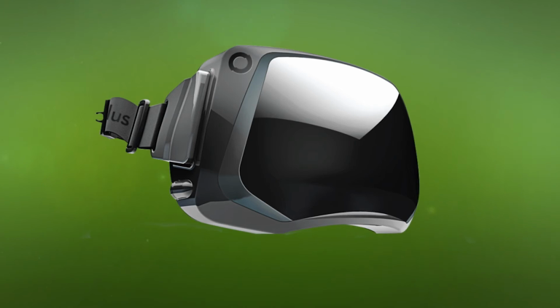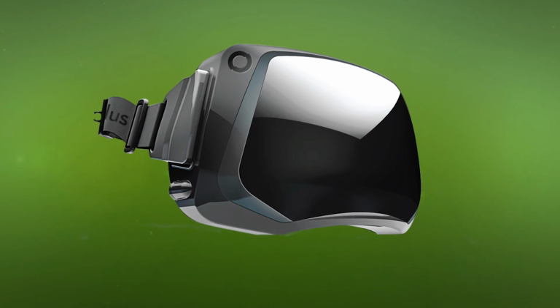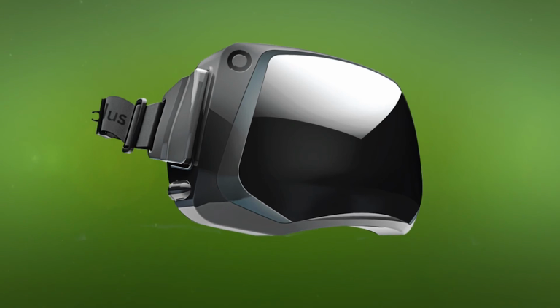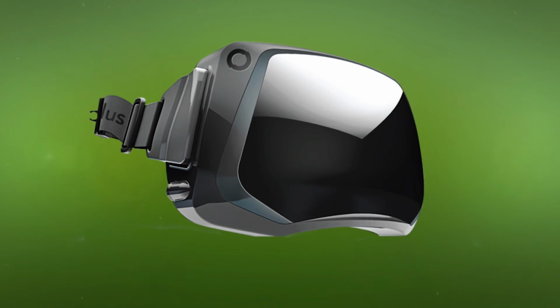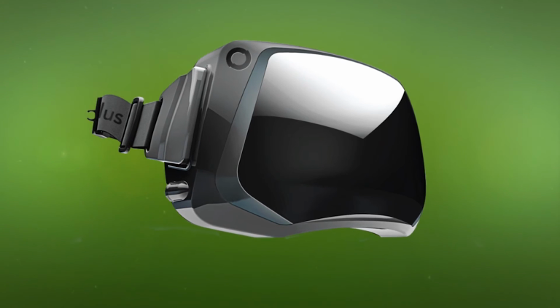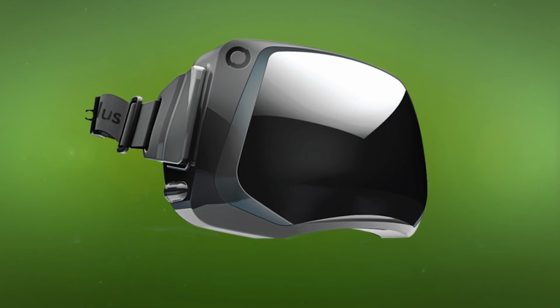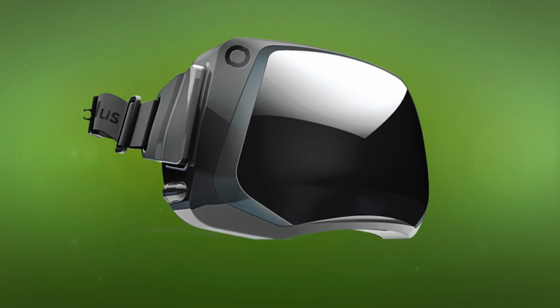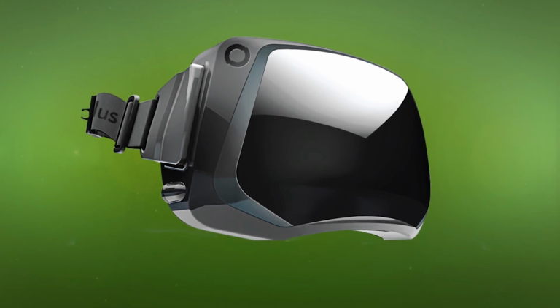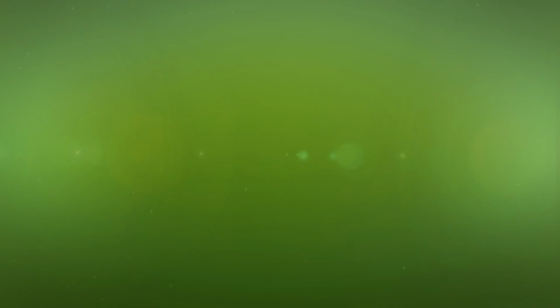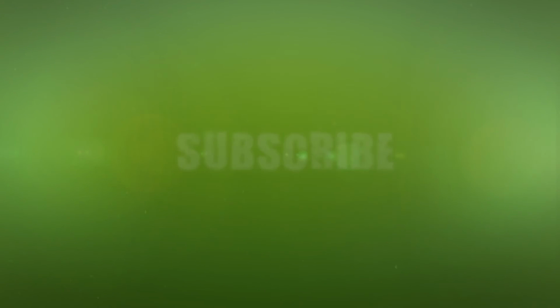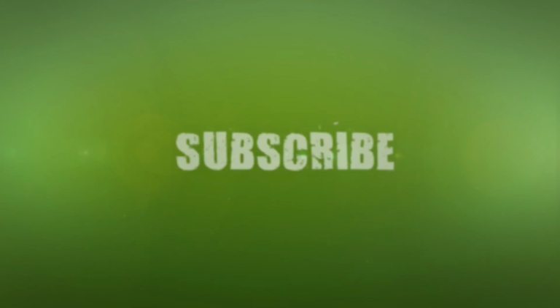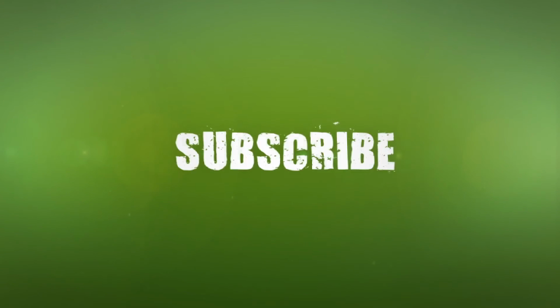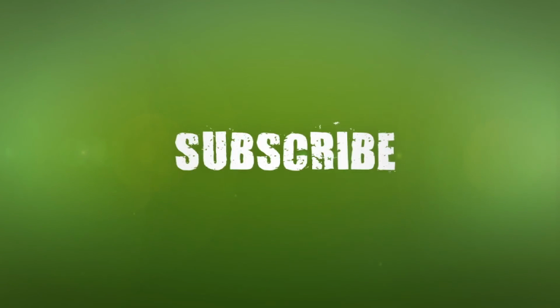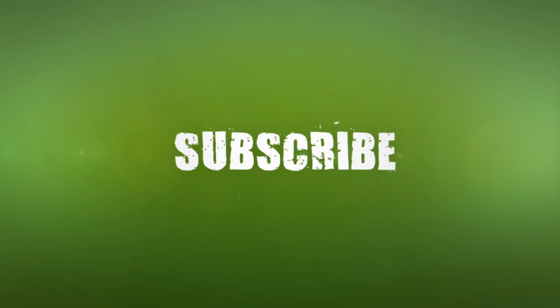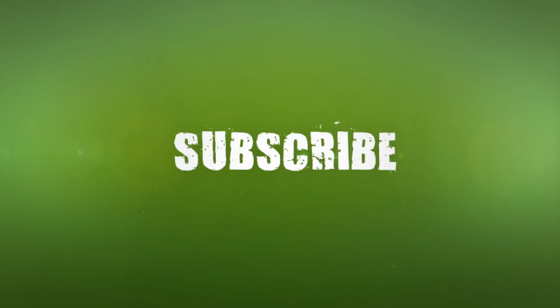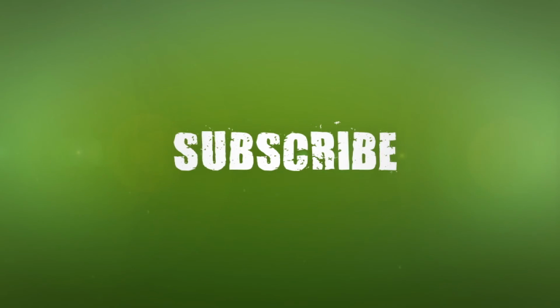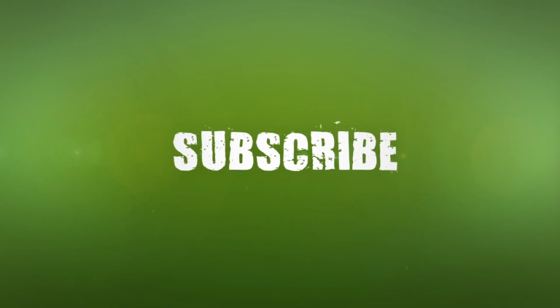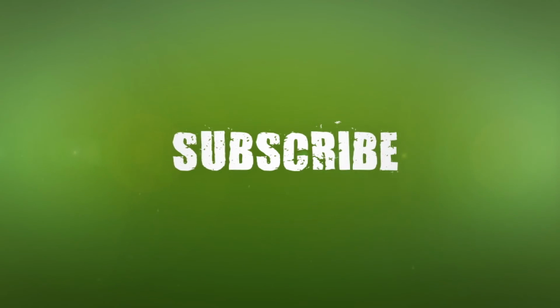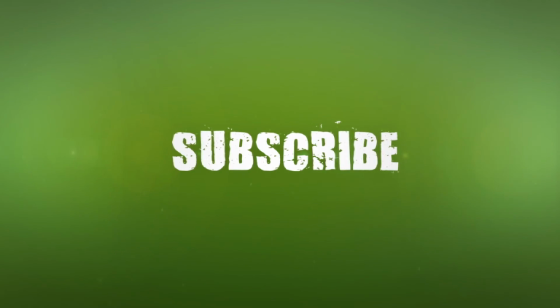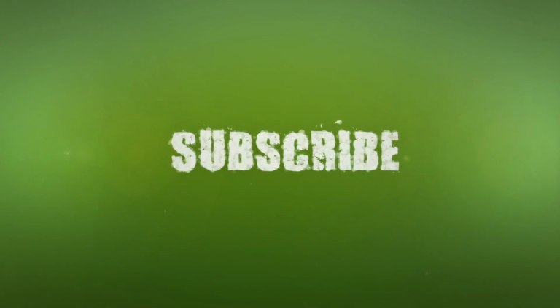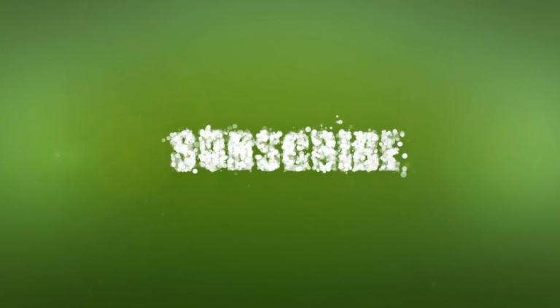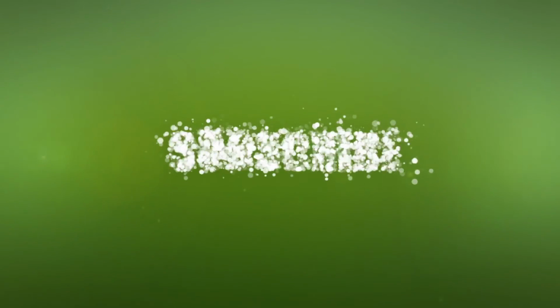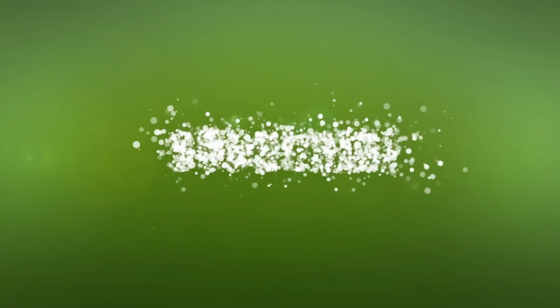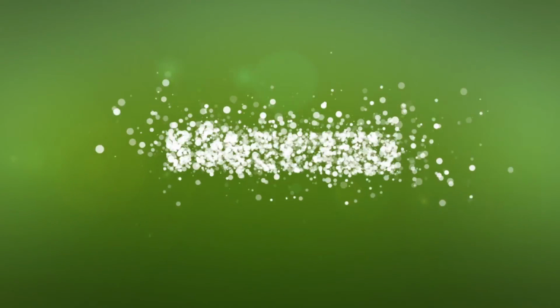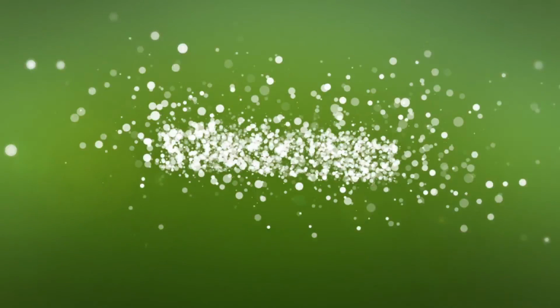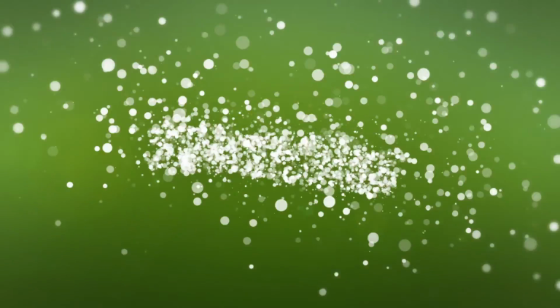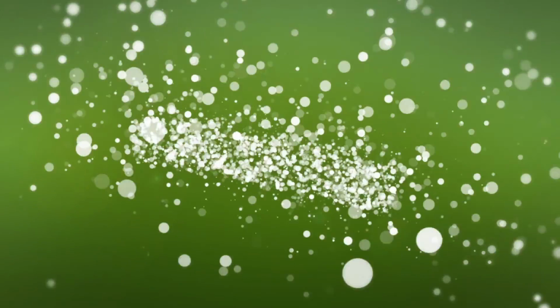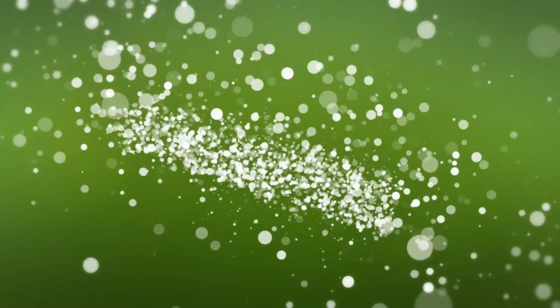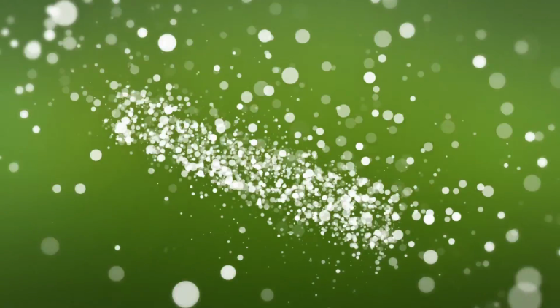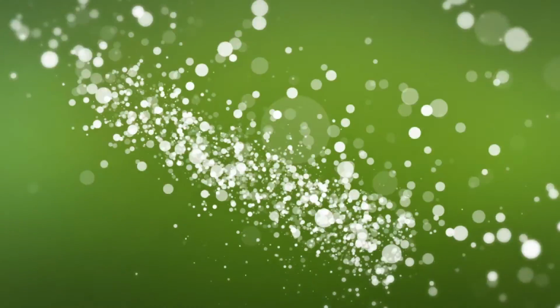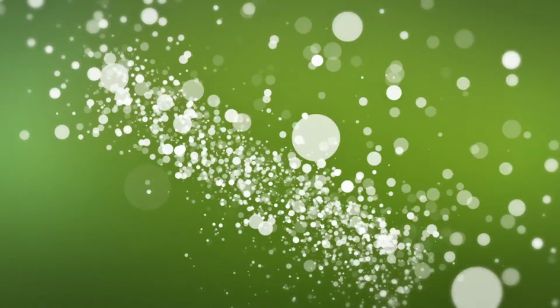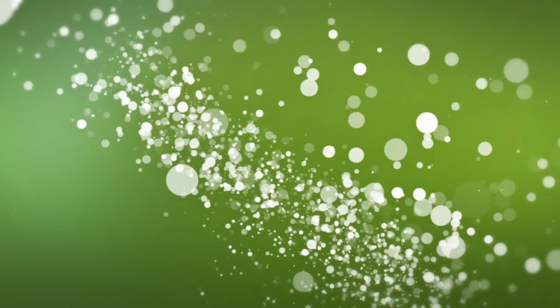And that's it for today's quick update video. Be sure to hit that like button and subscribe if you haven't already. Thank you for watching and I'll see you guys next time.